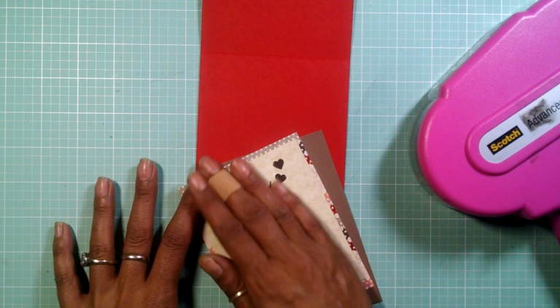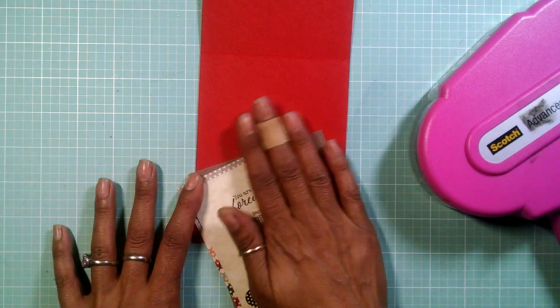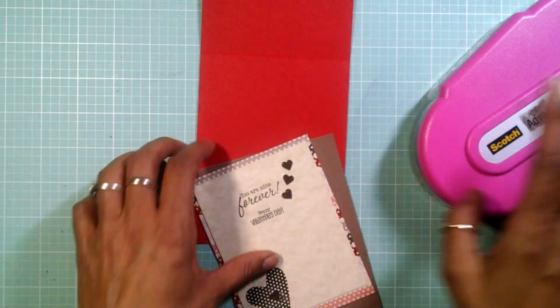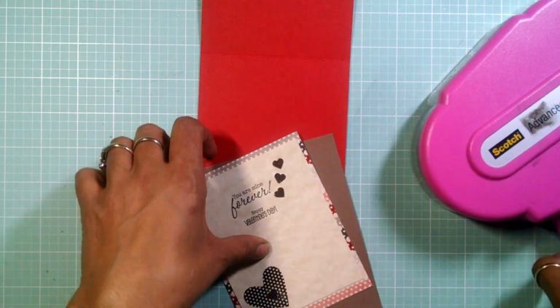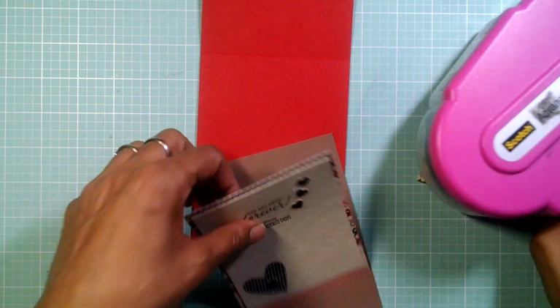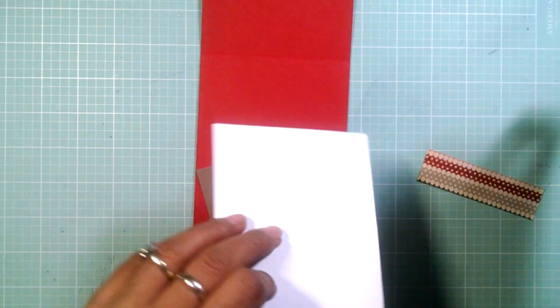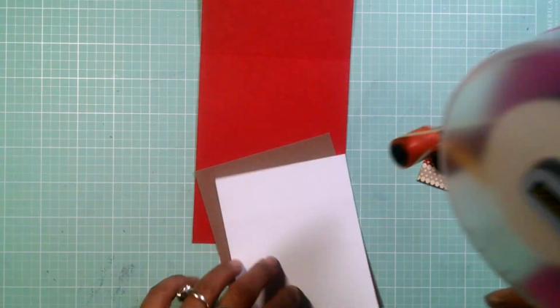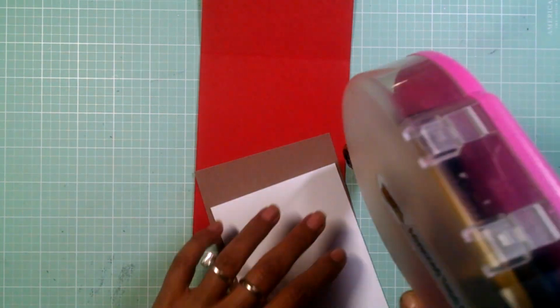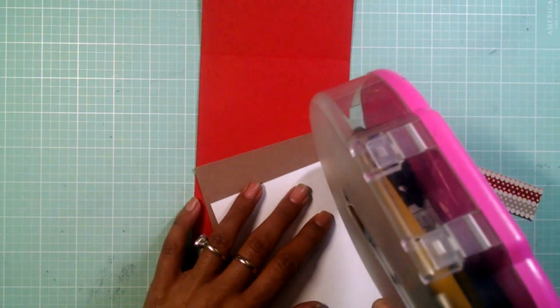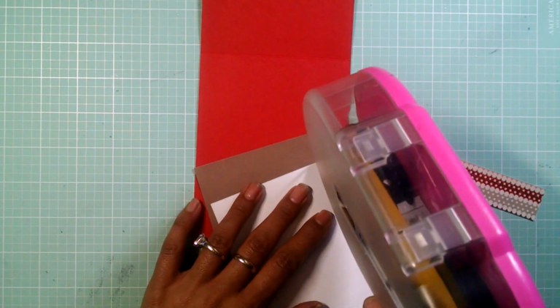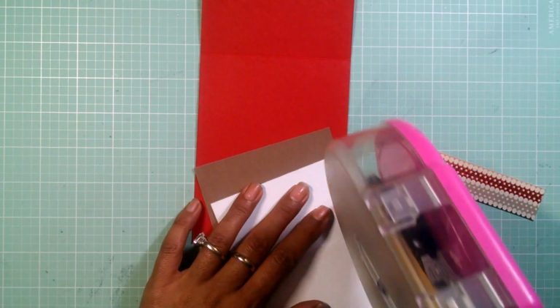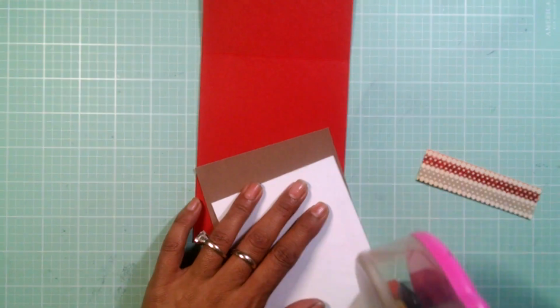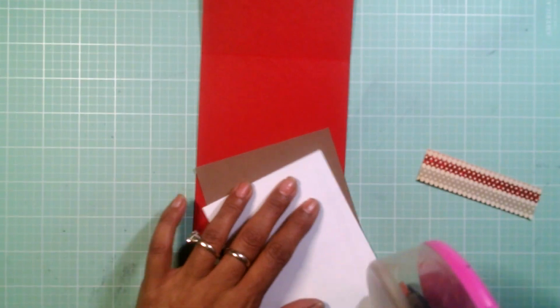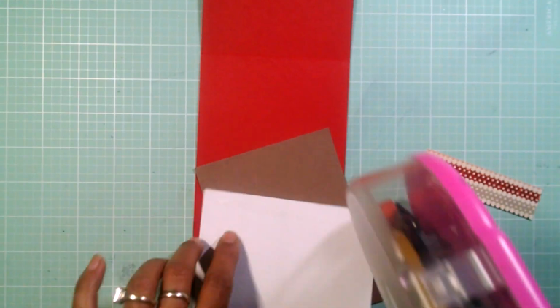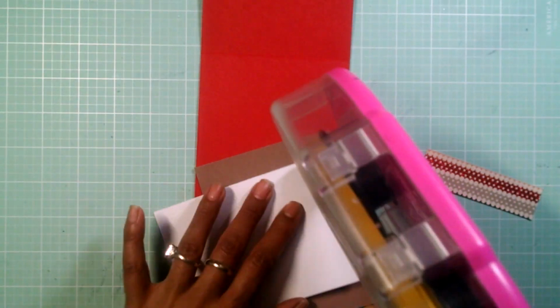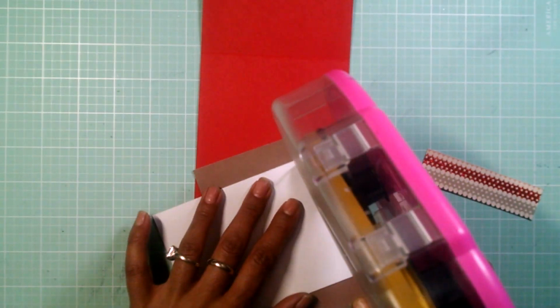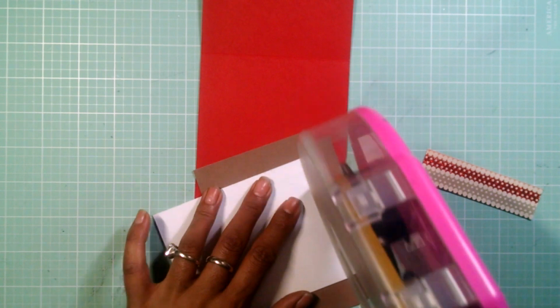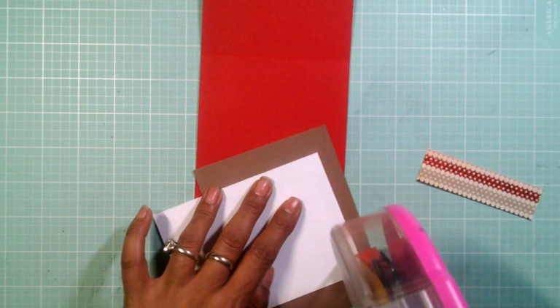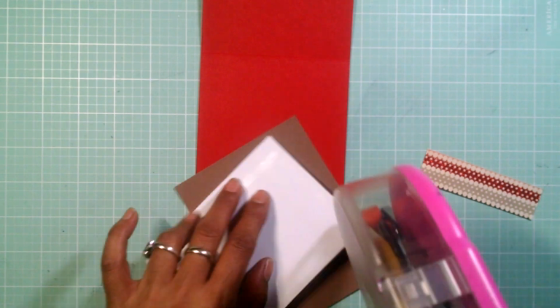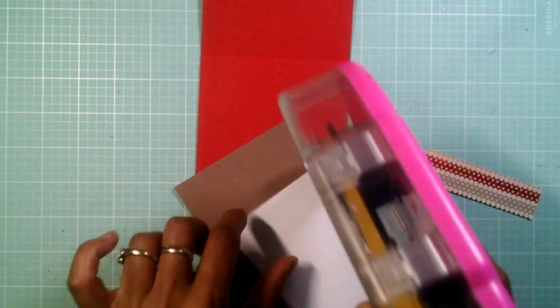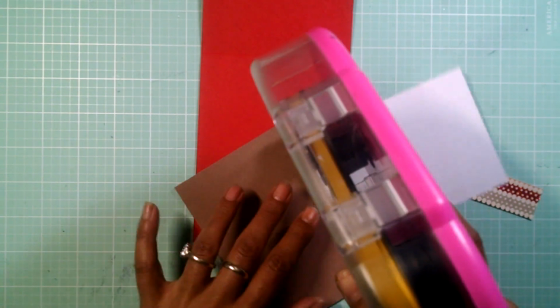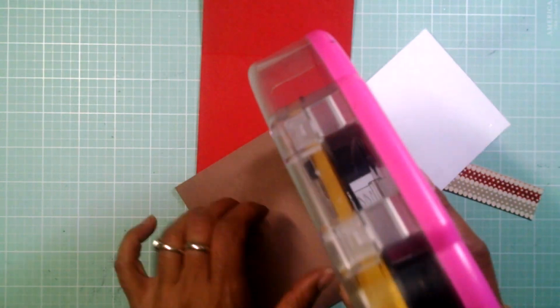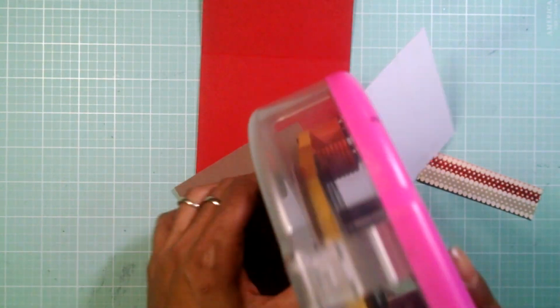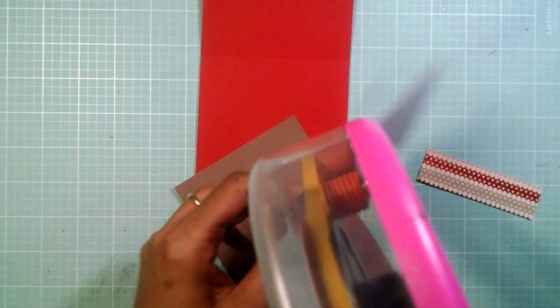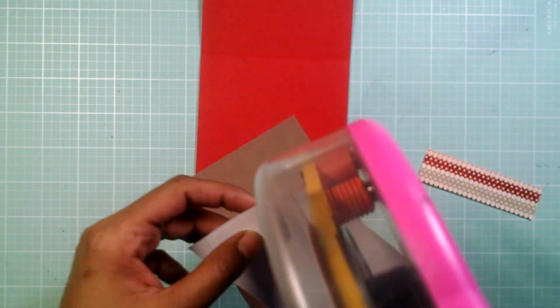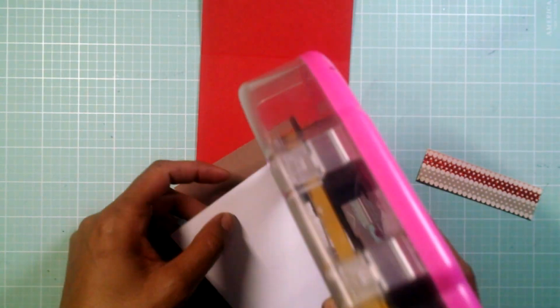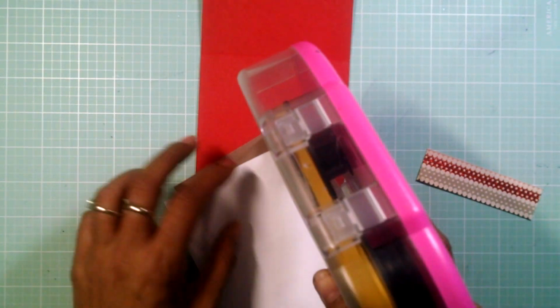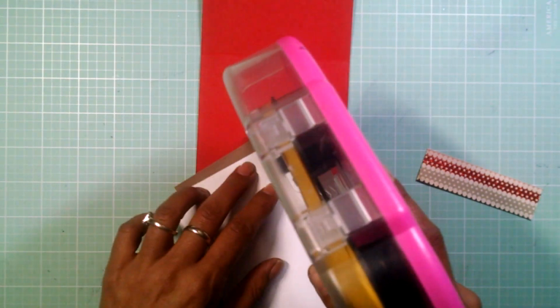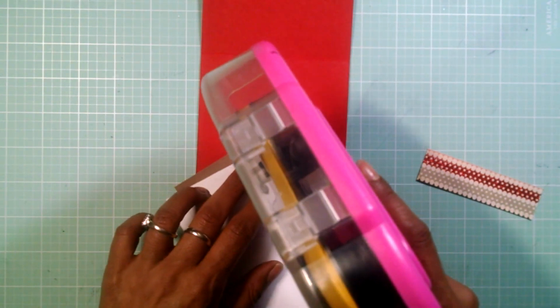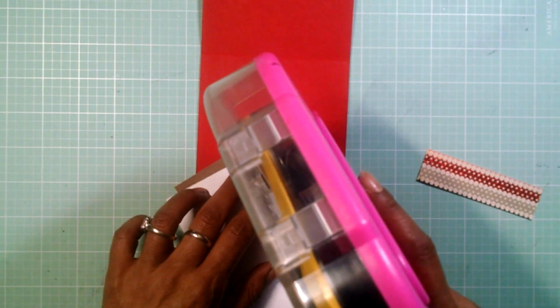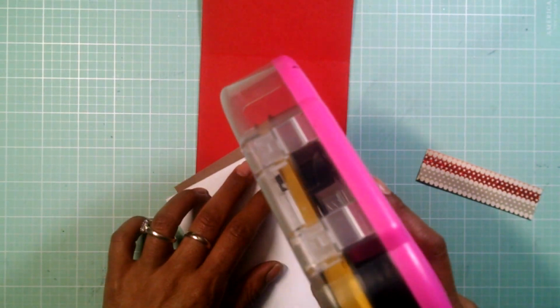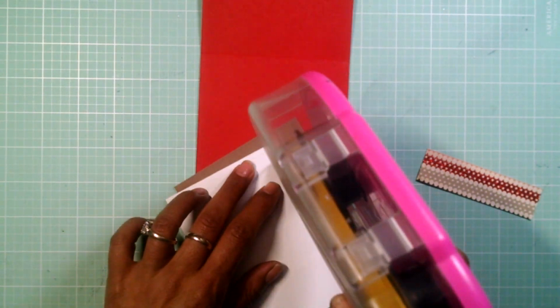Now I'm just going to attach this to my third layer here and then up to the card base.